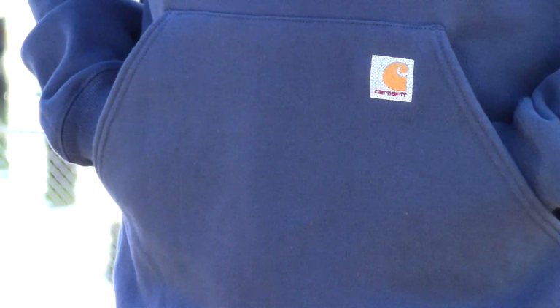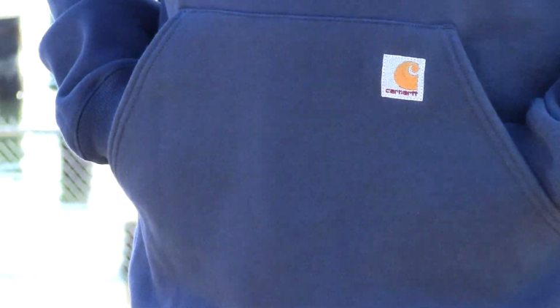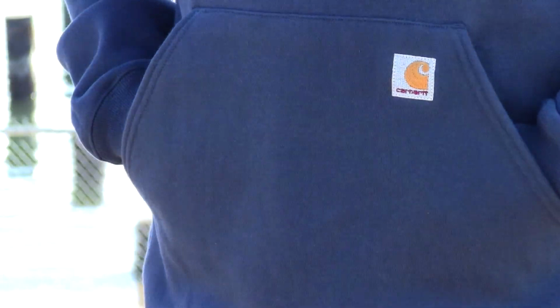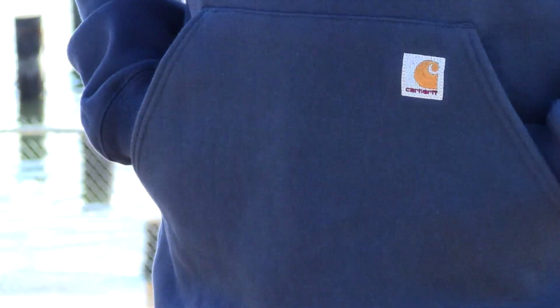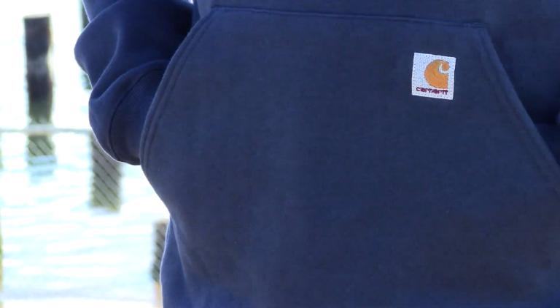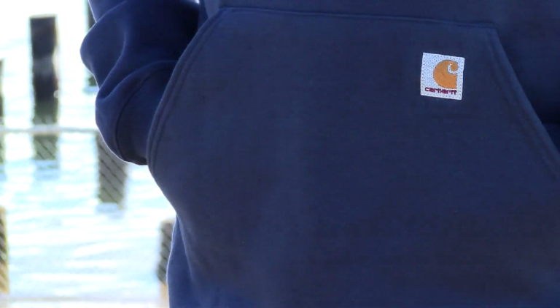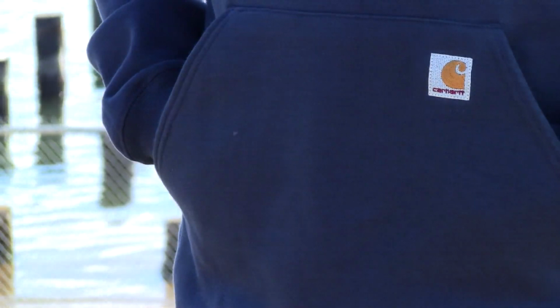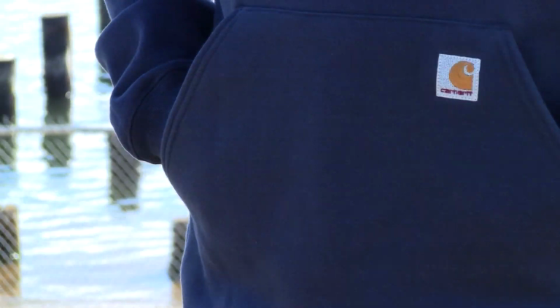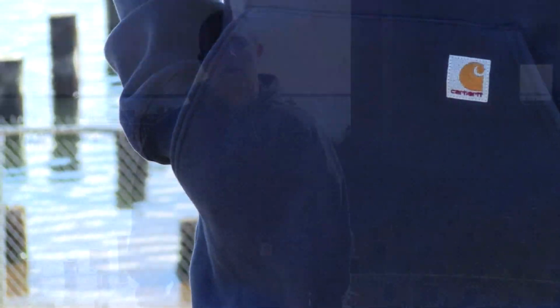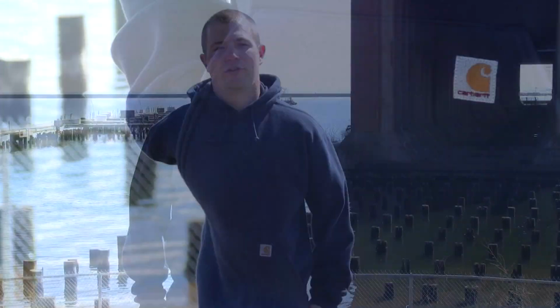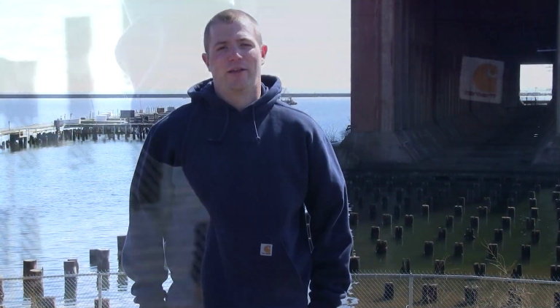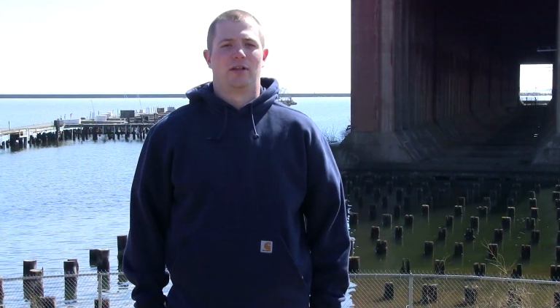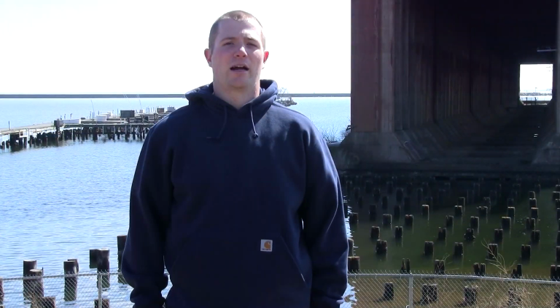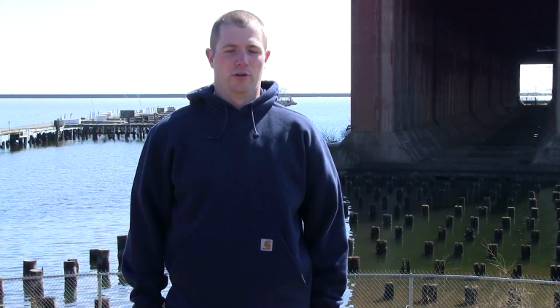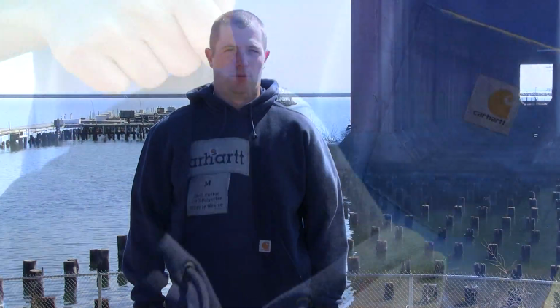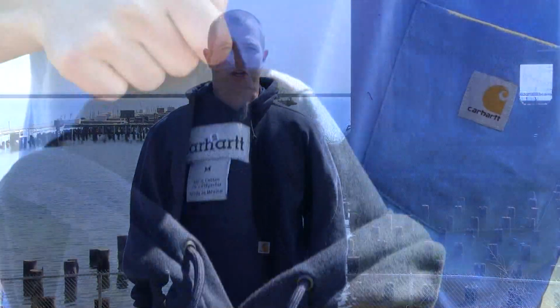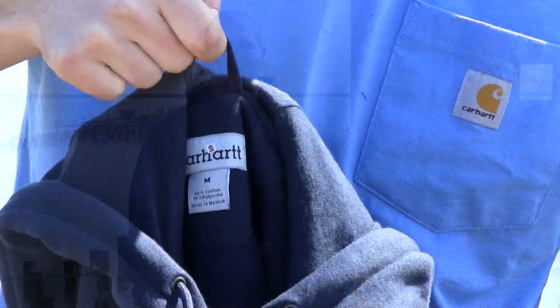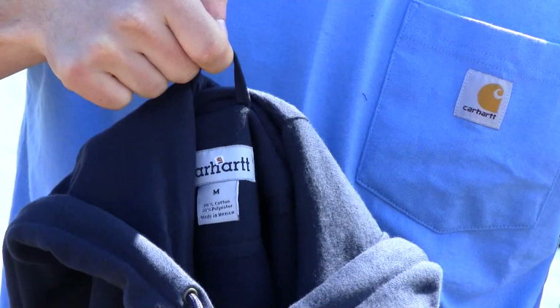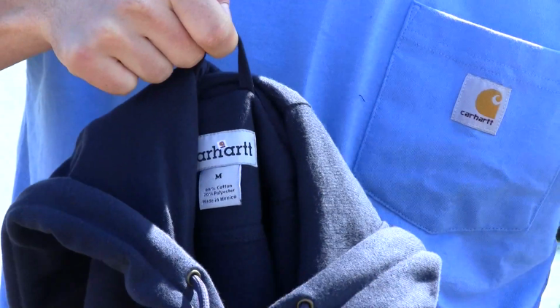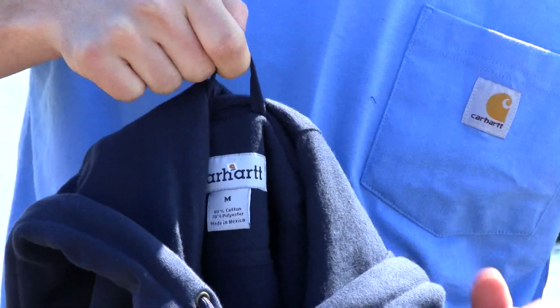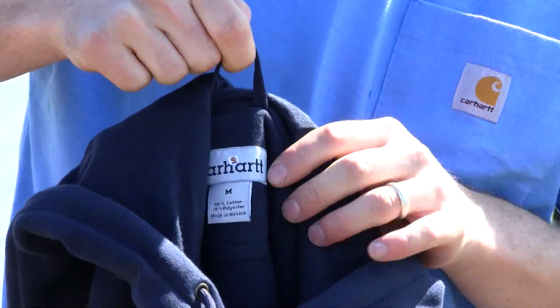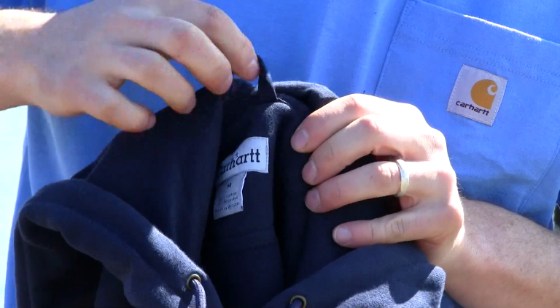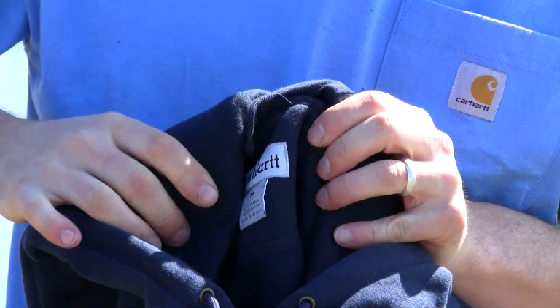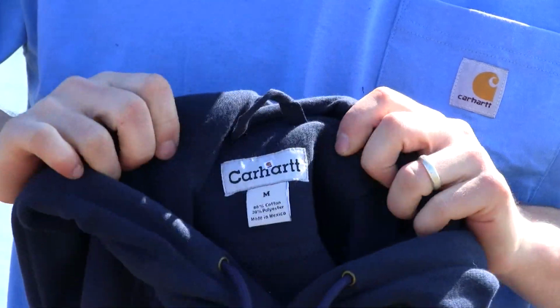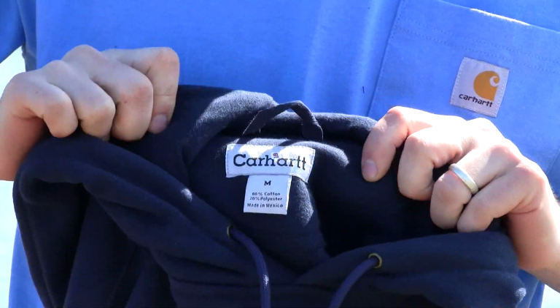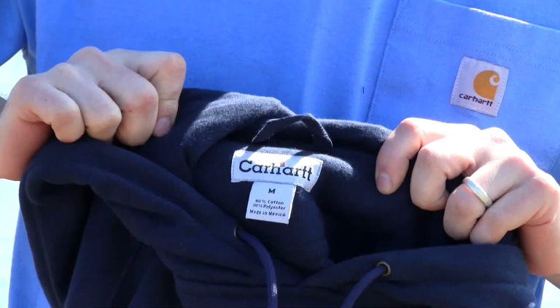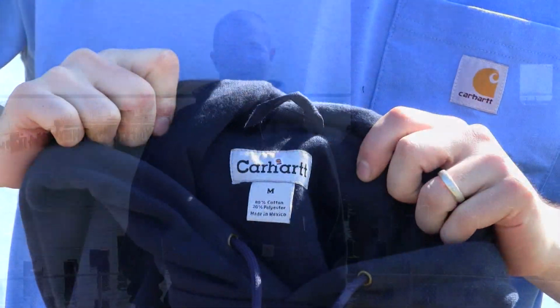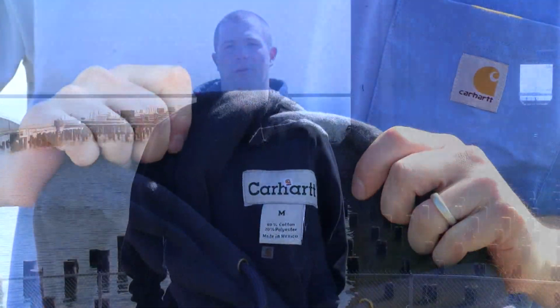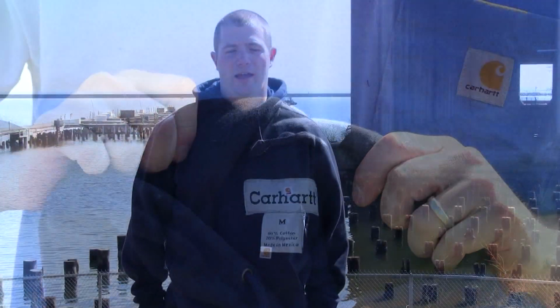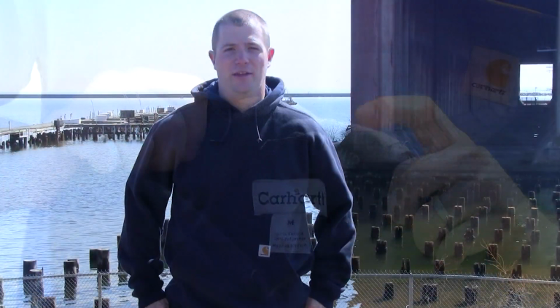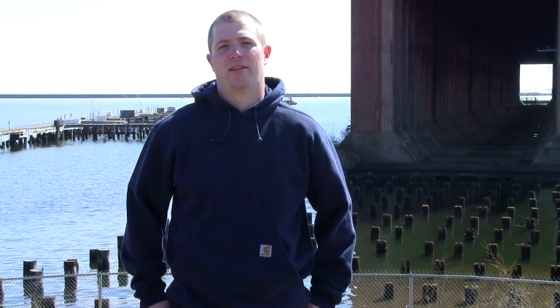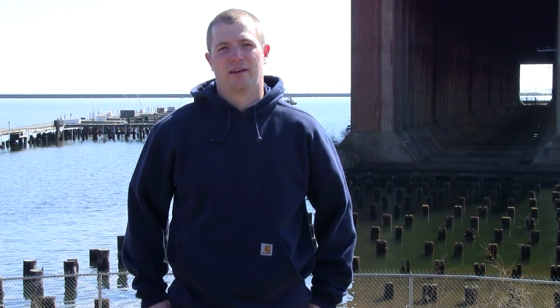One great feature about this product is that it also has a locker loop, which helps you hang it up so that you don't stretch out the hood when you're done with it at the end of the day.